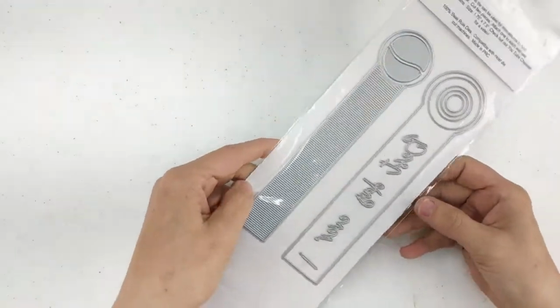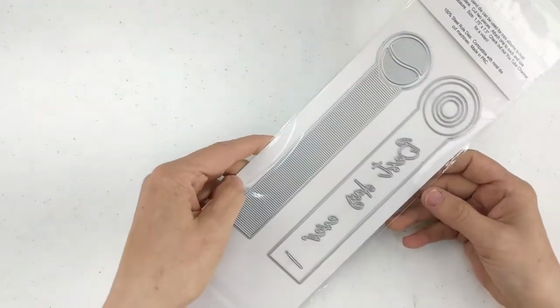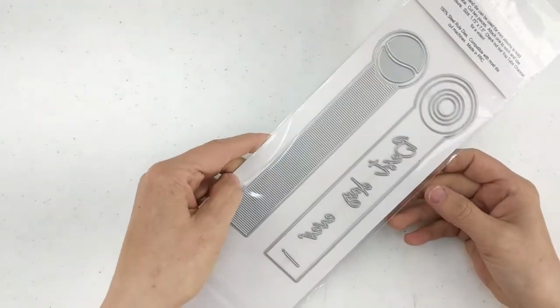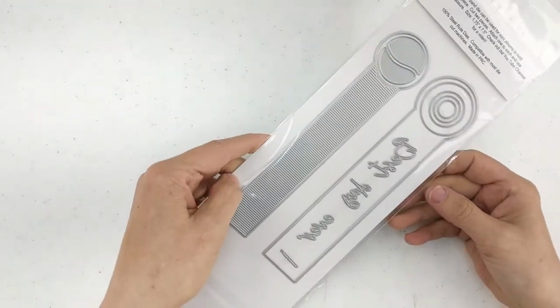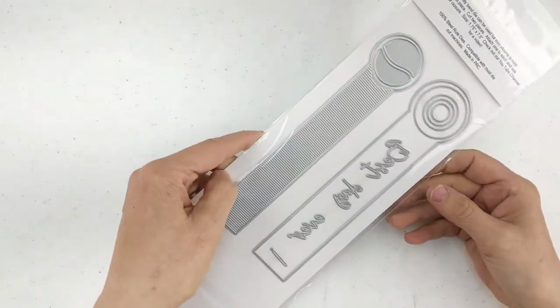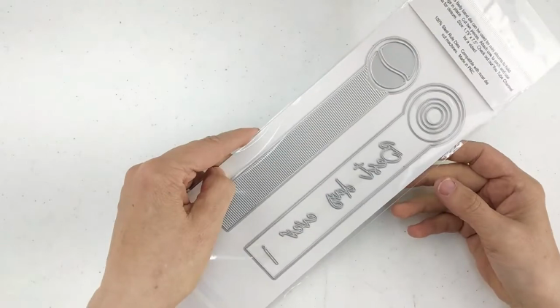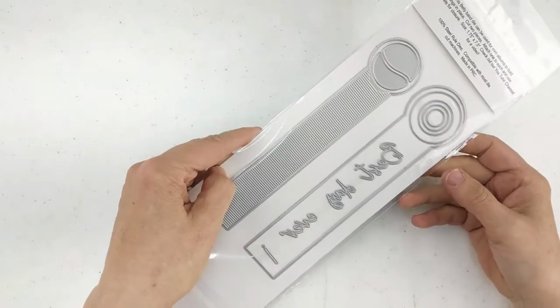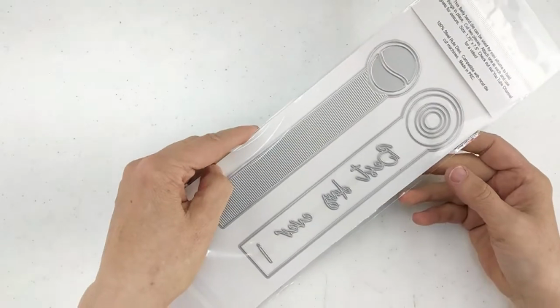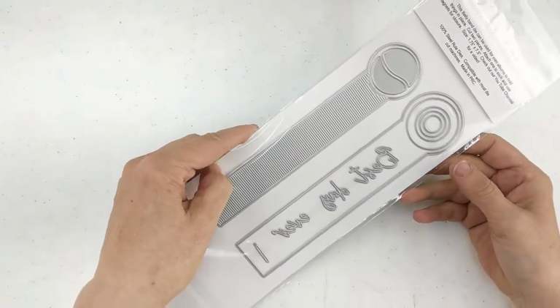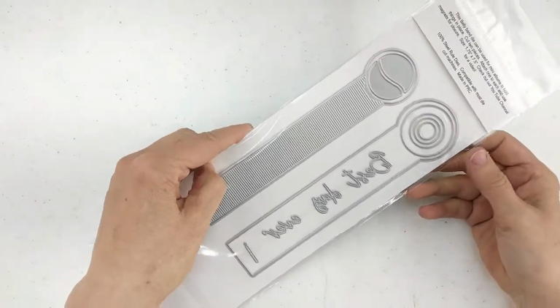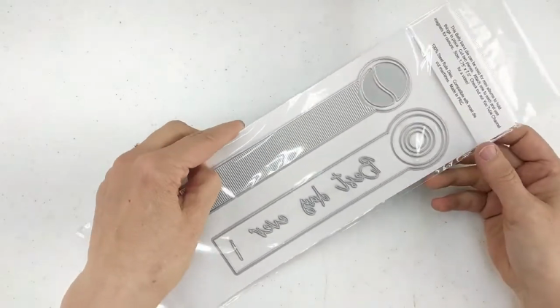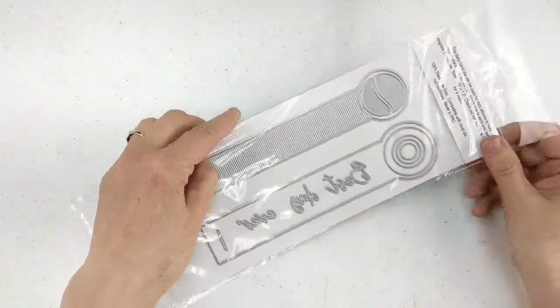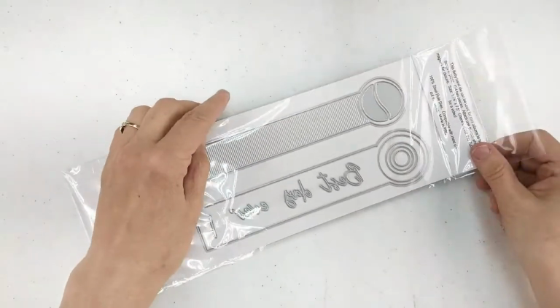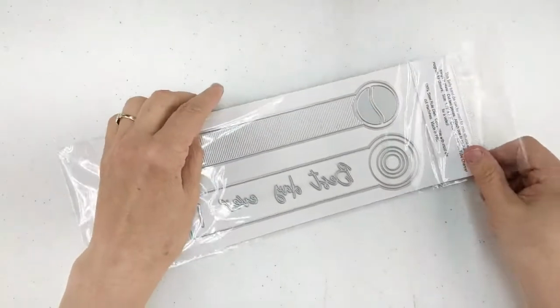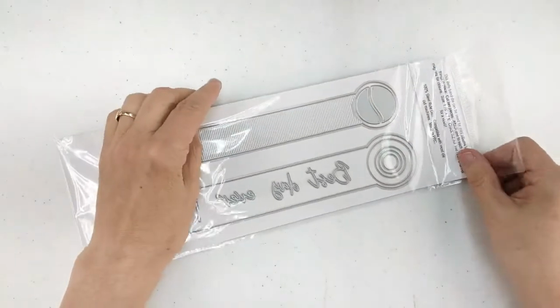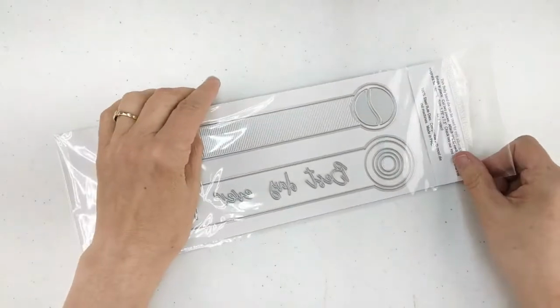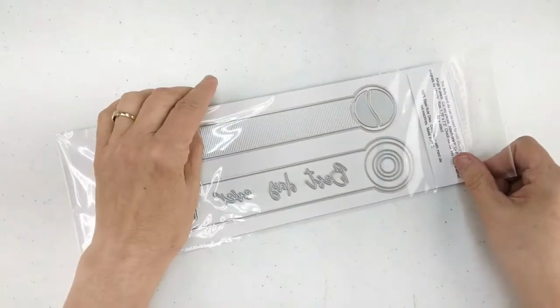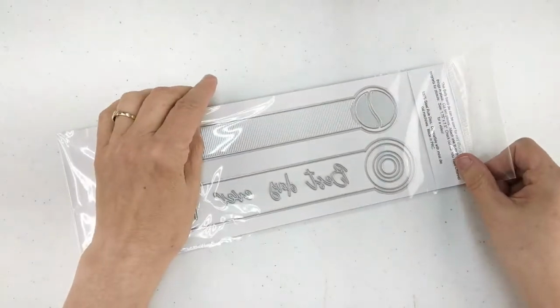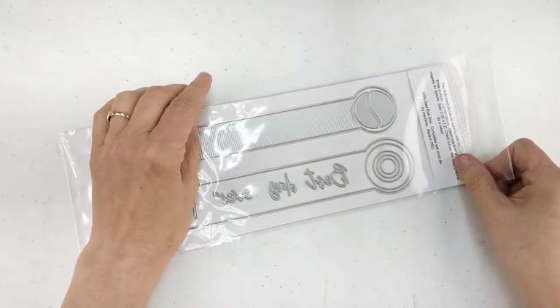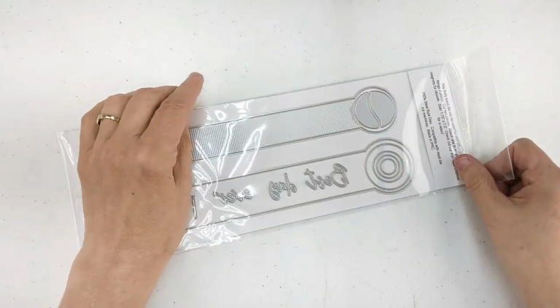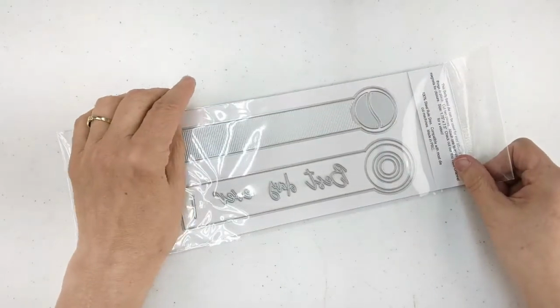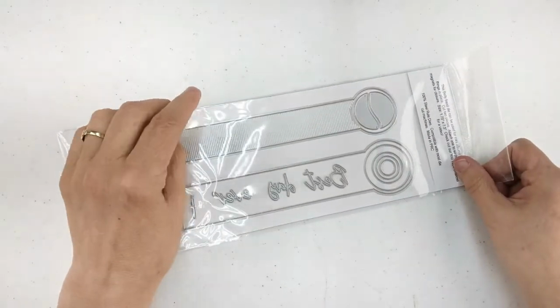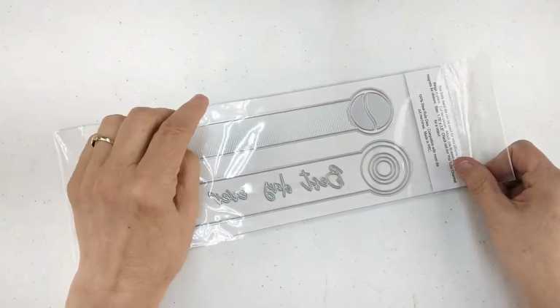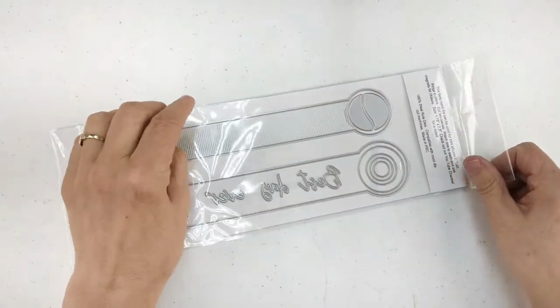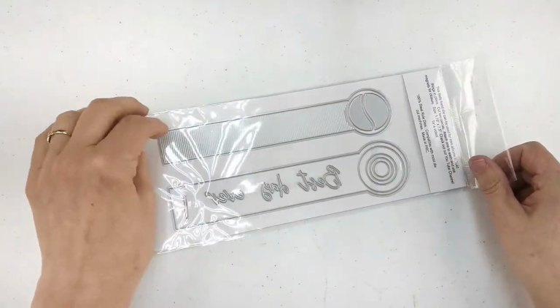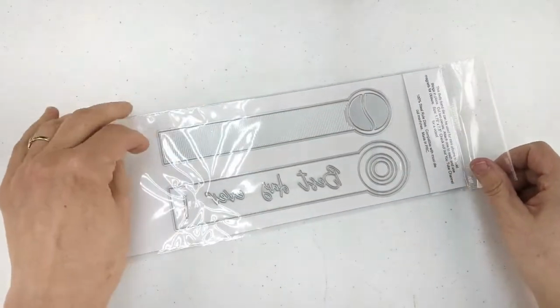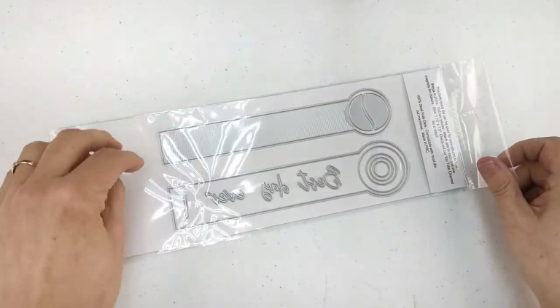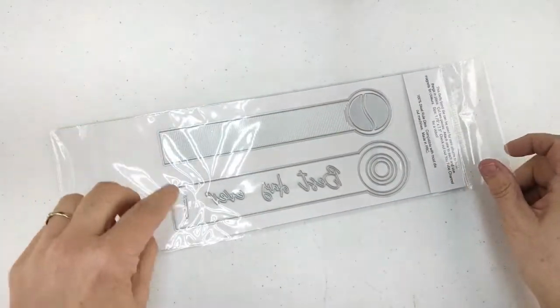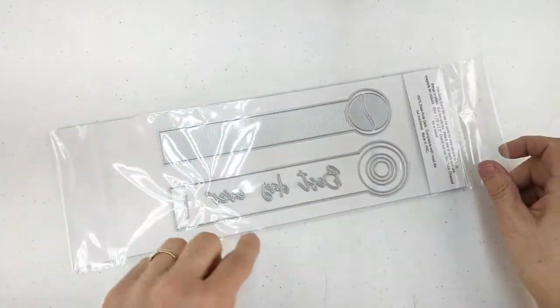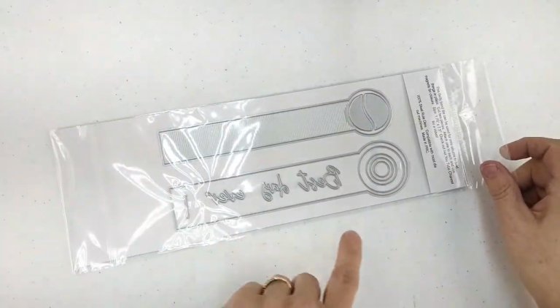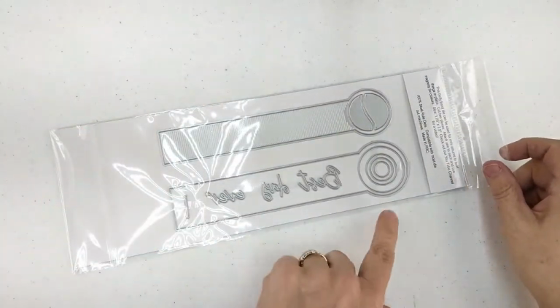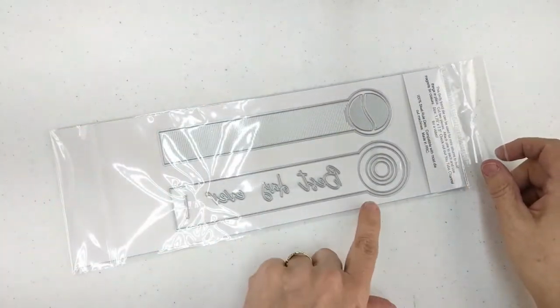If you haven't seen our other videos on the mini albums, you can check those out on our YouTube channel.